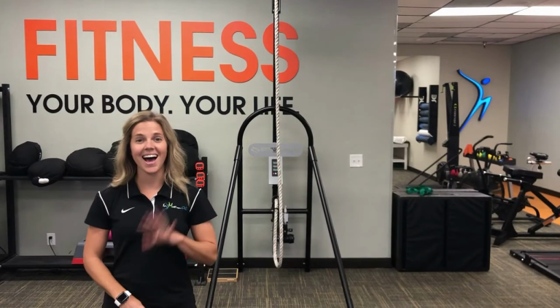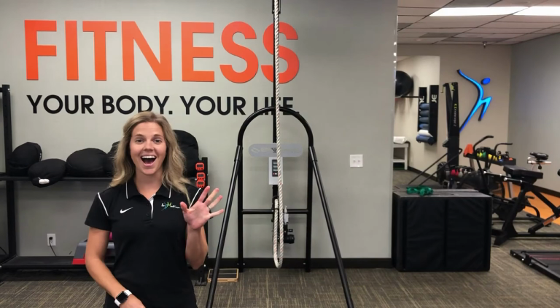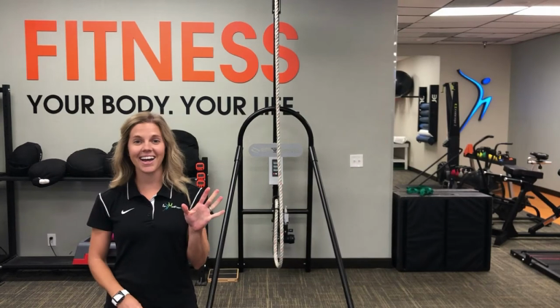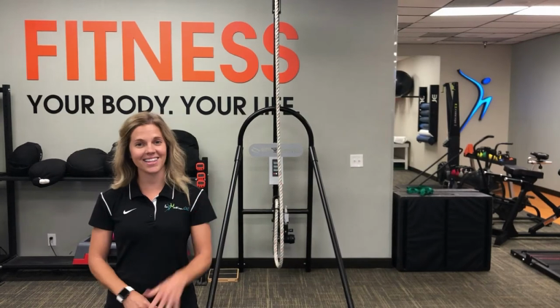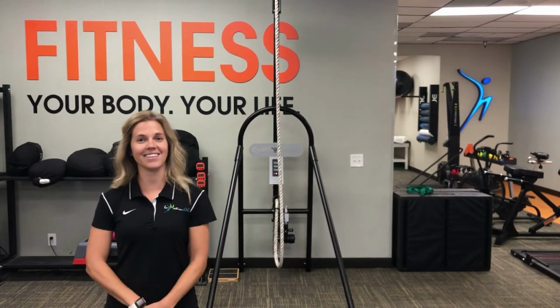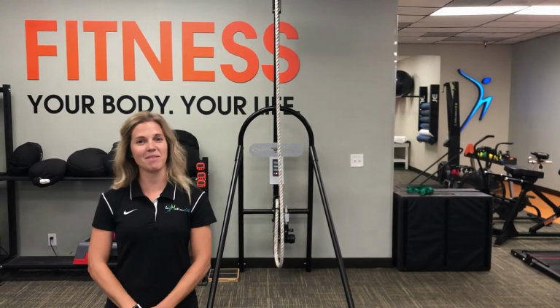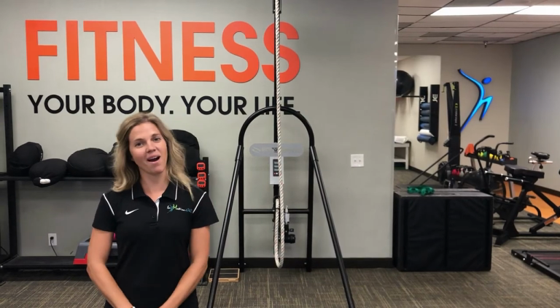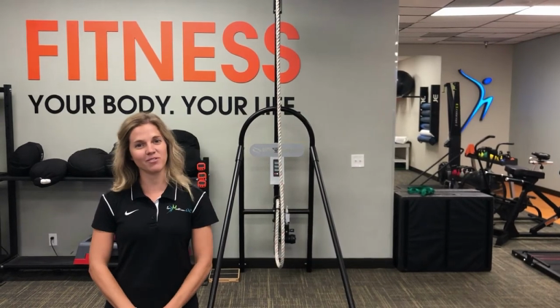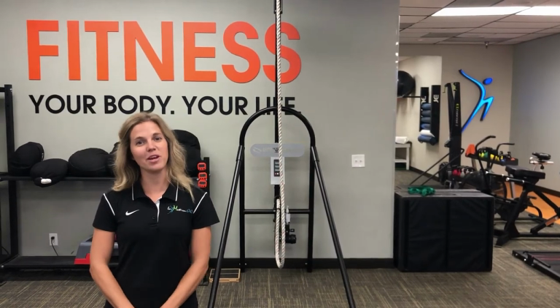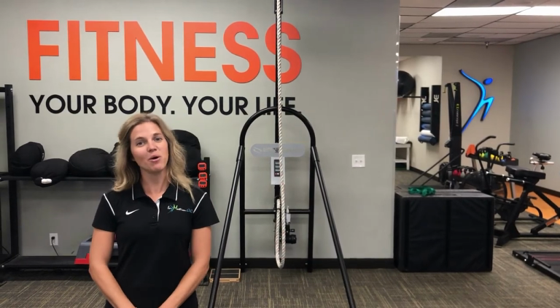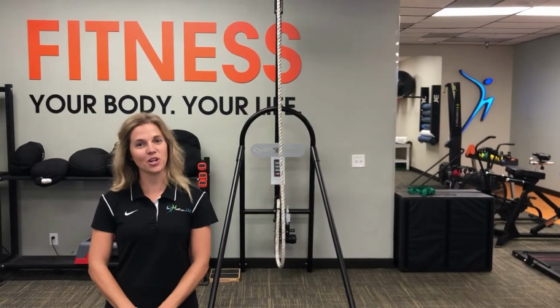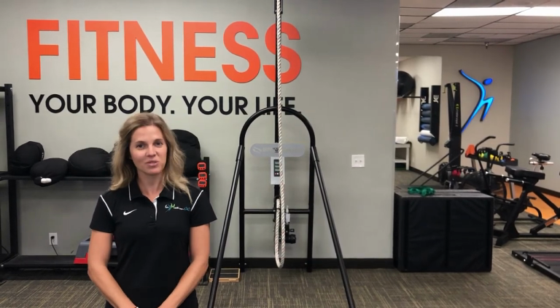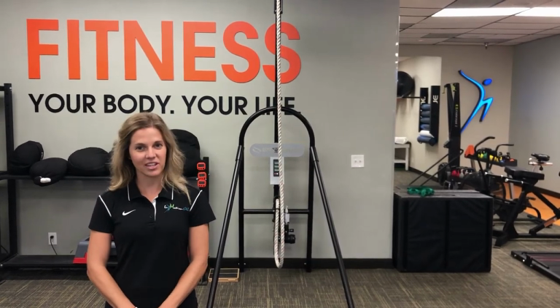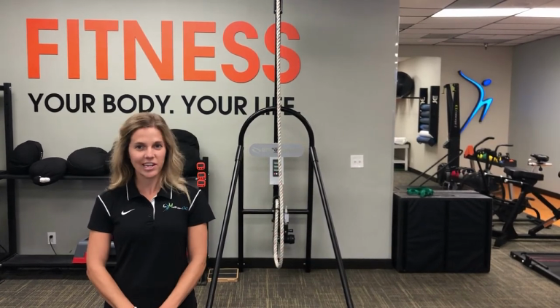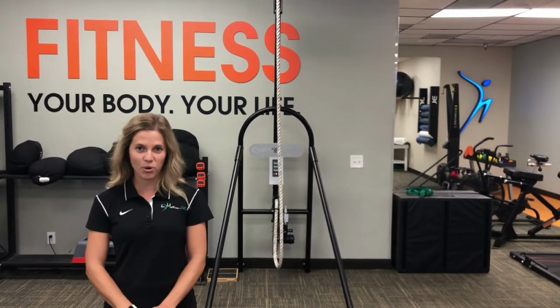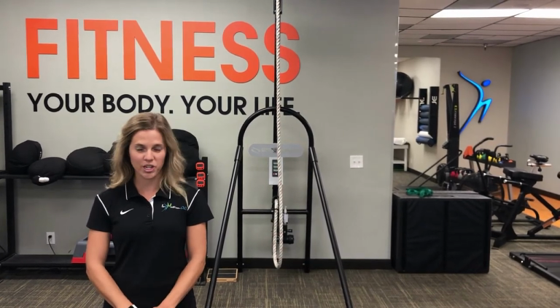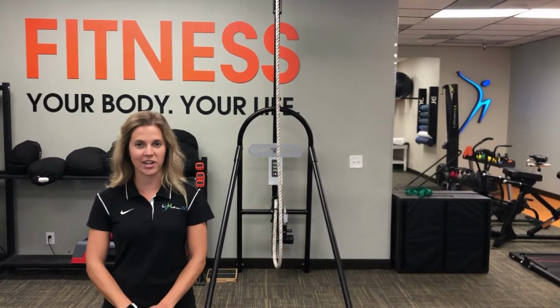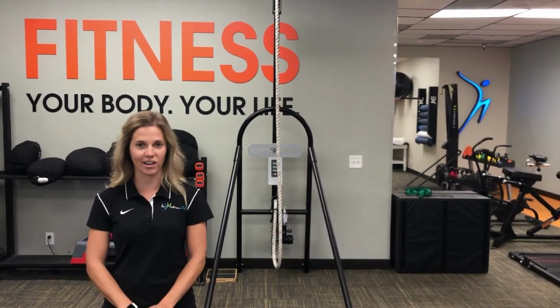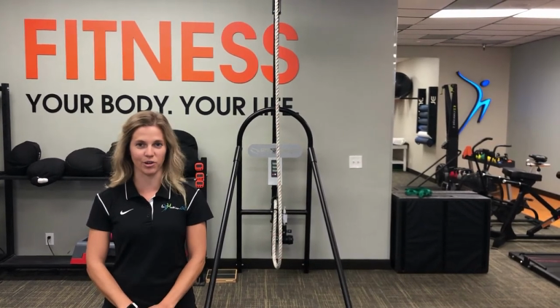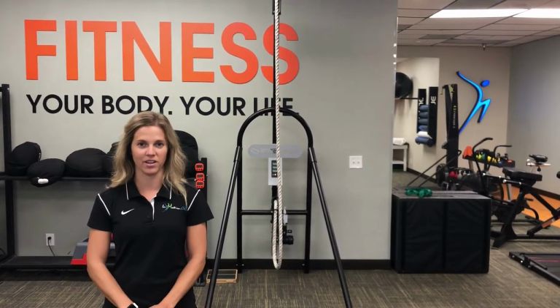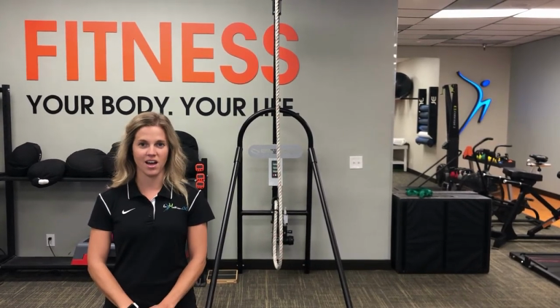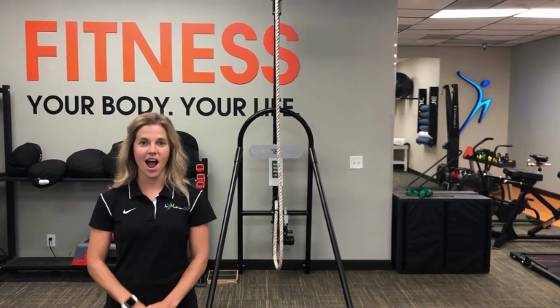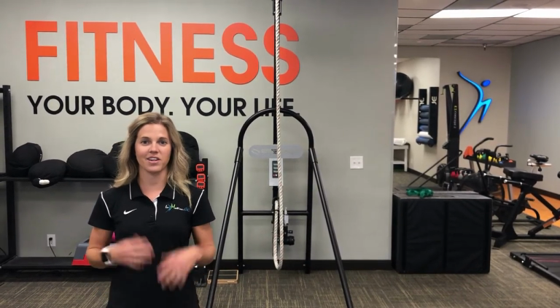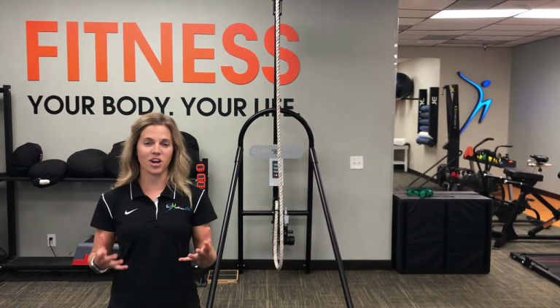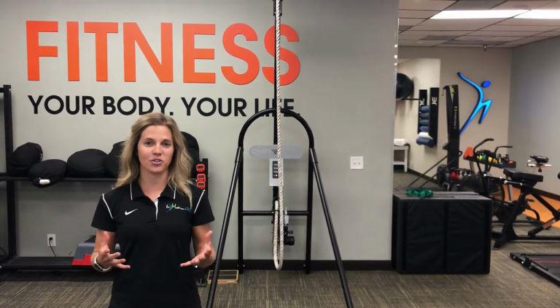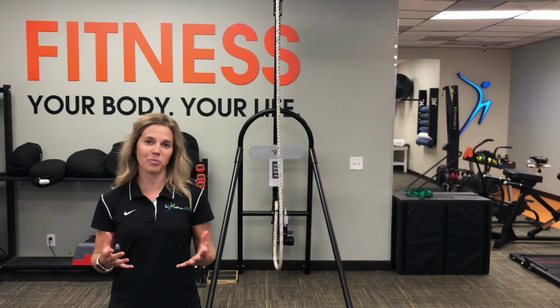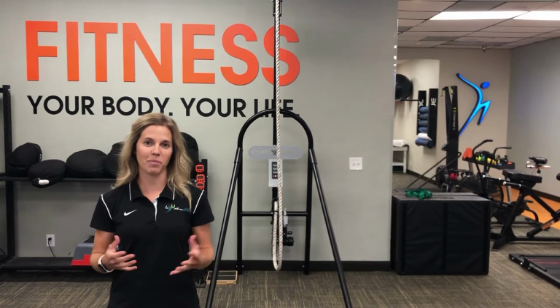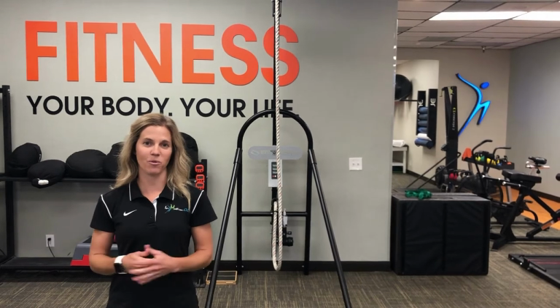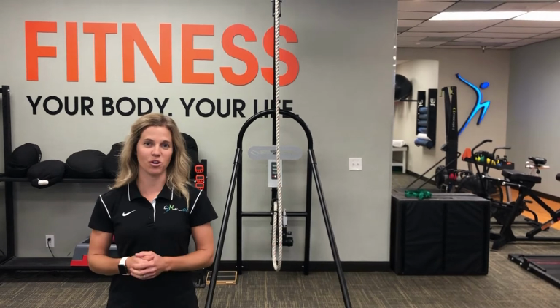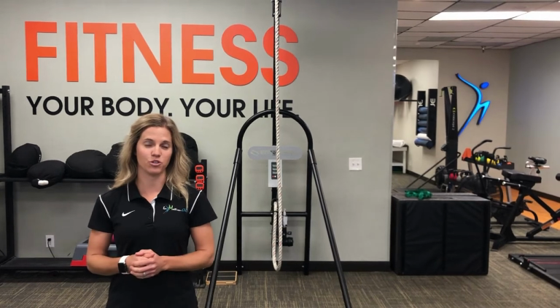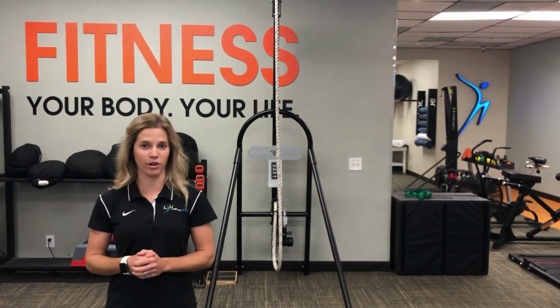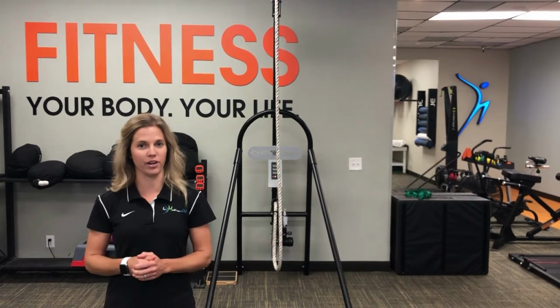Hi, this is Katie Boss from In Motion OC here in Orange County, California. I'd like to talk to you a little bit about what's called trigger finger.